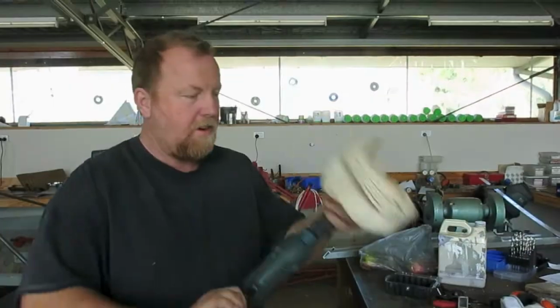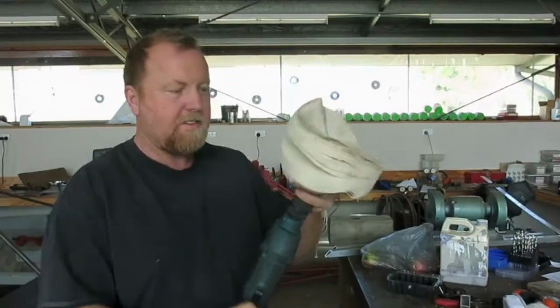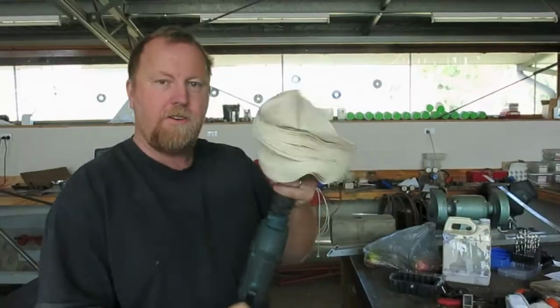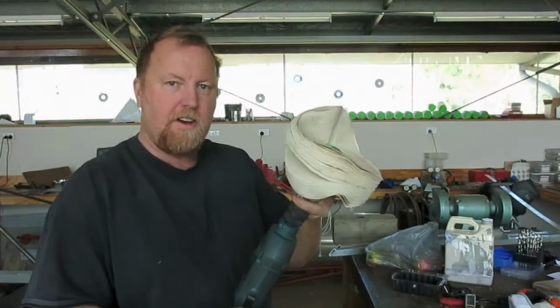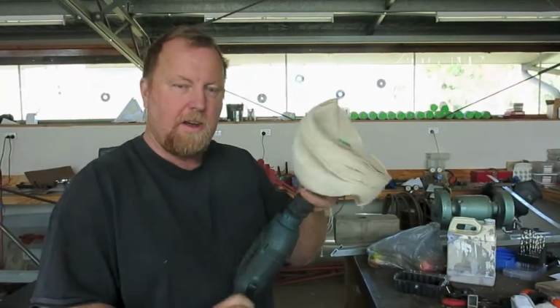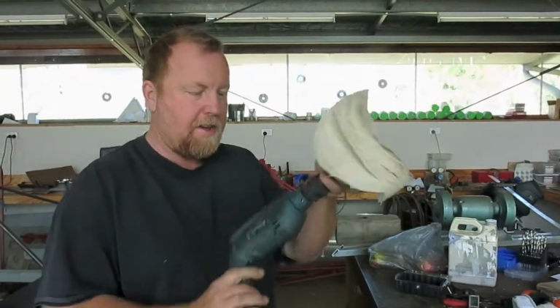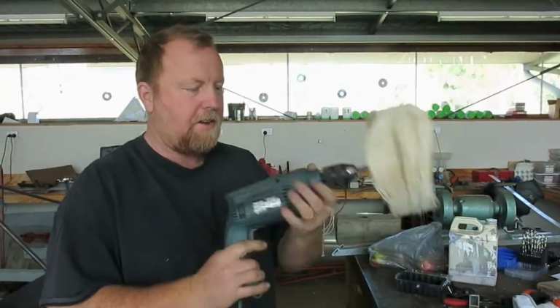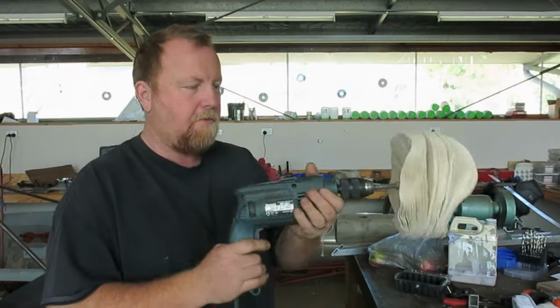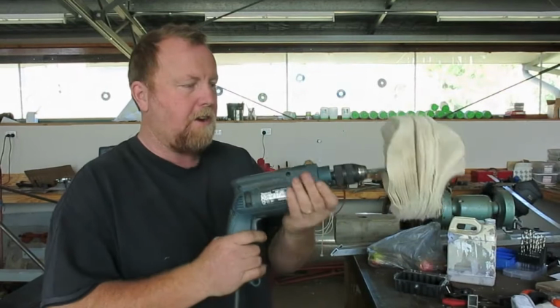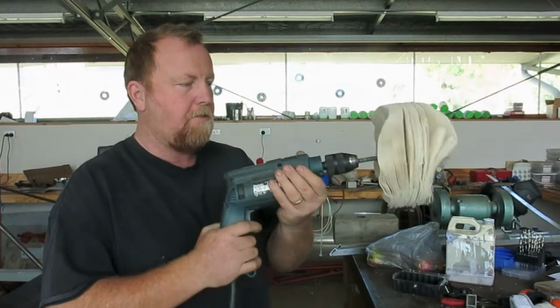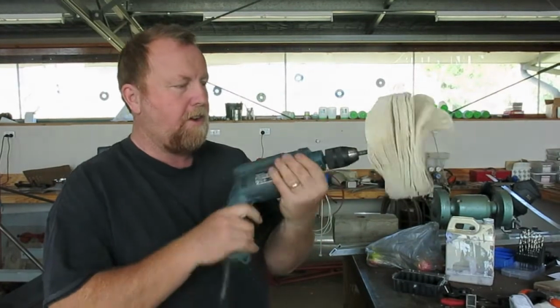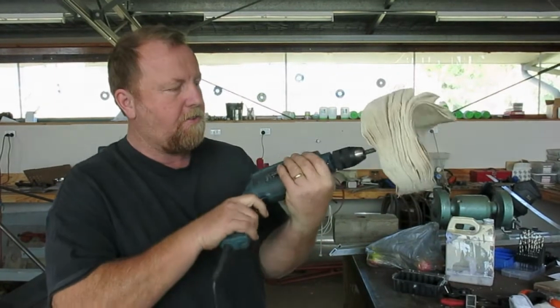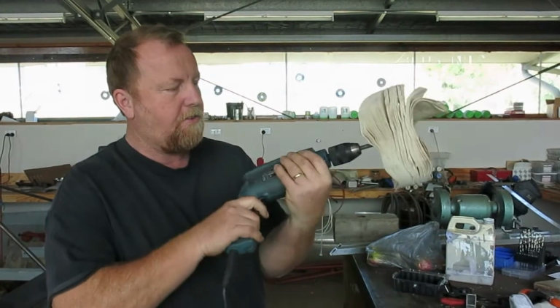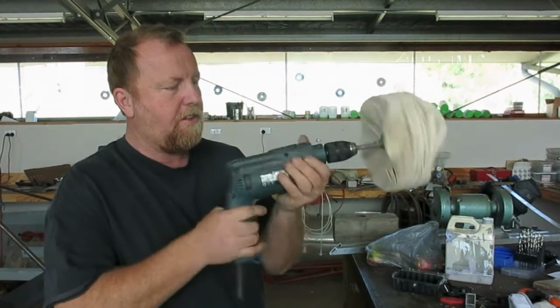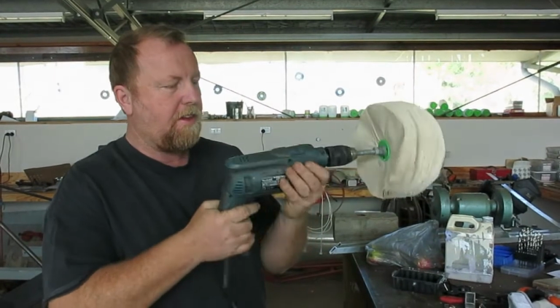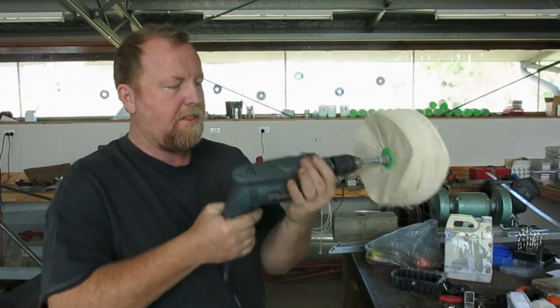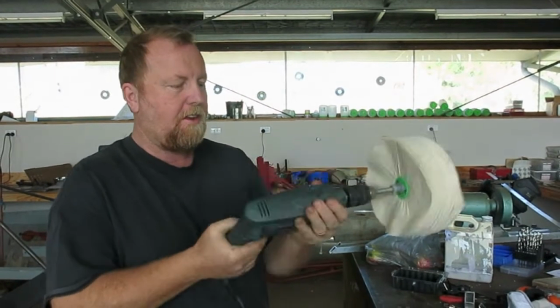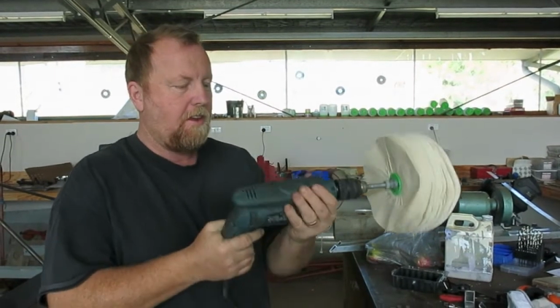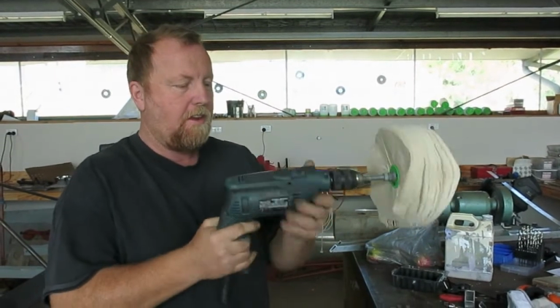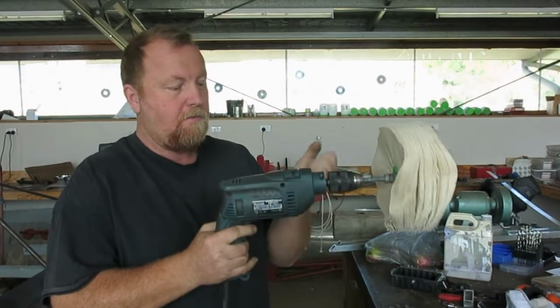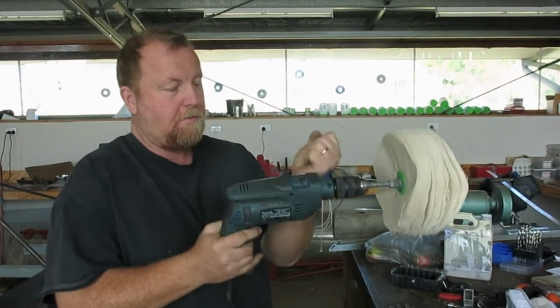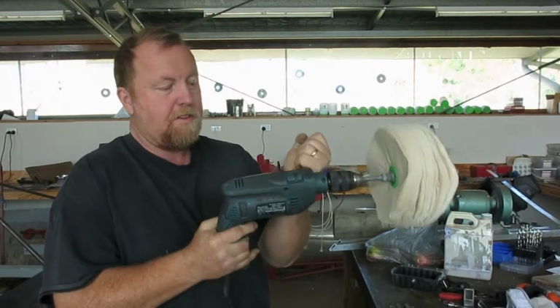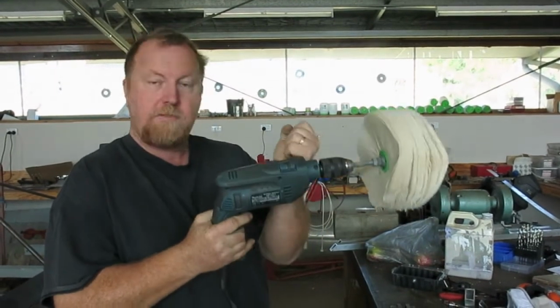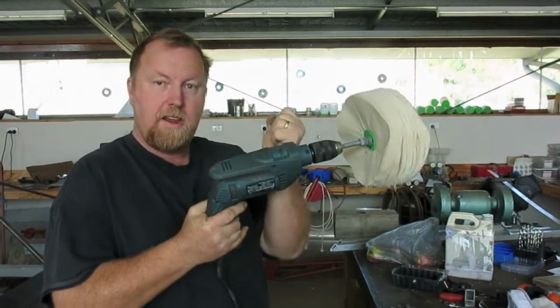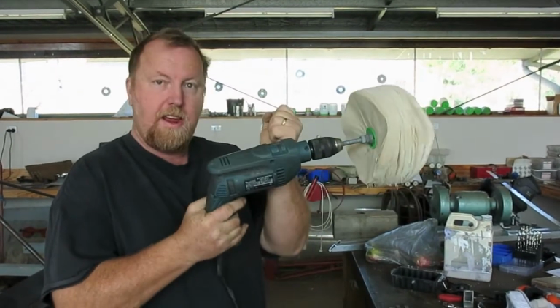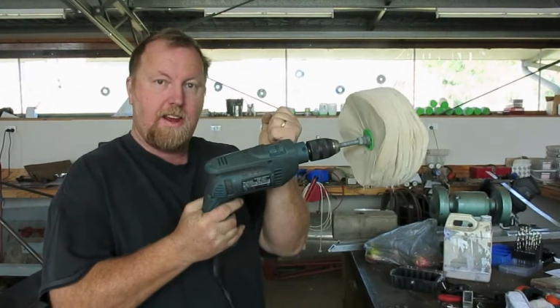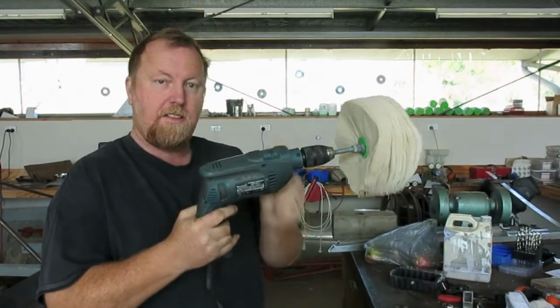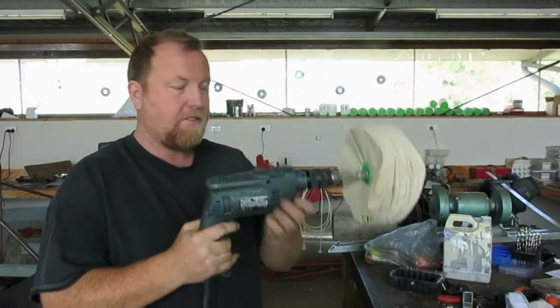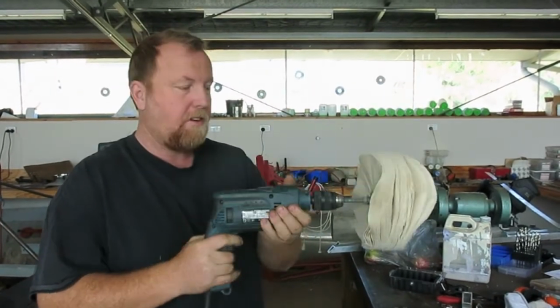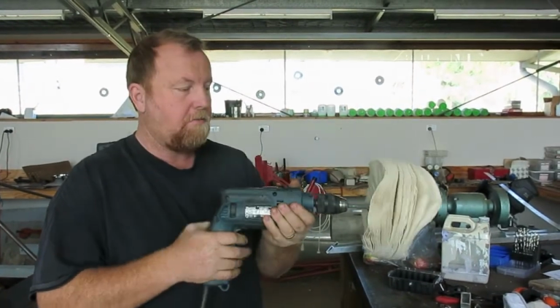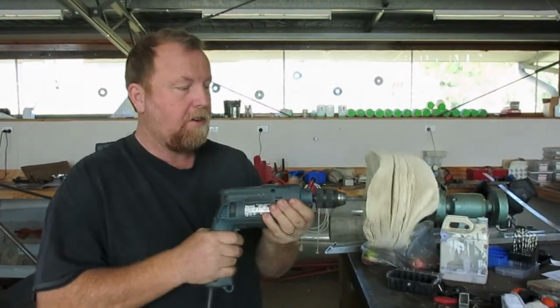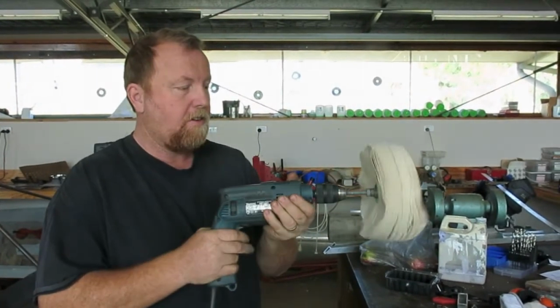So we've got our pad and we're going to put it into a drill like that. One with a spare handle on the side will be good.